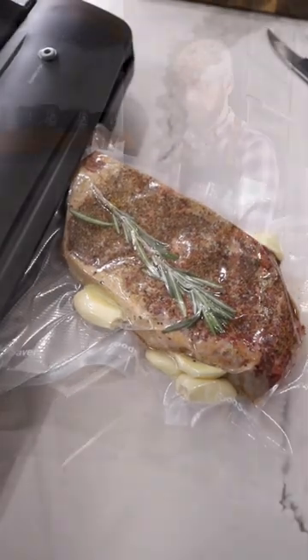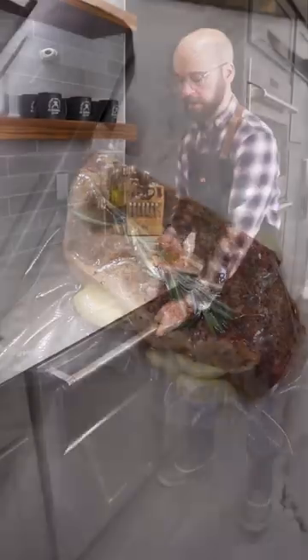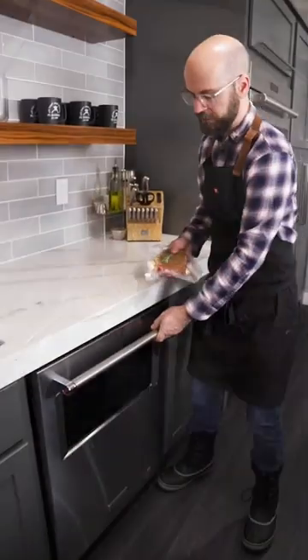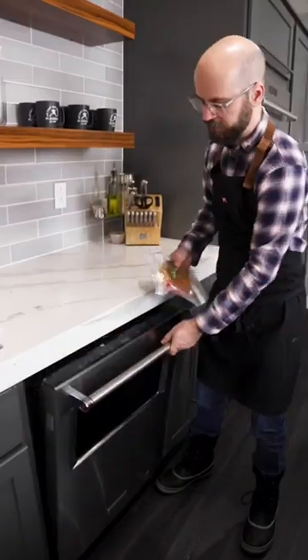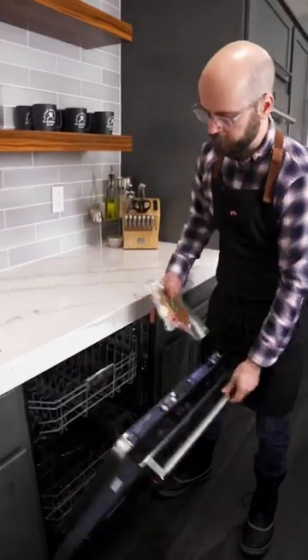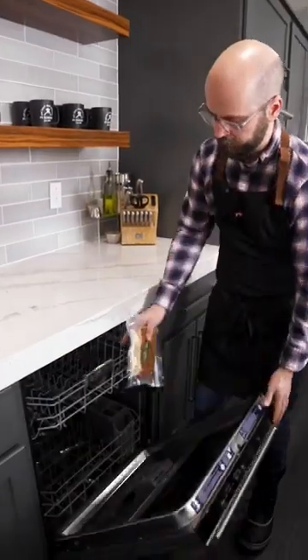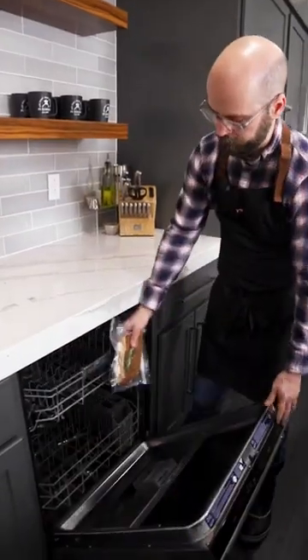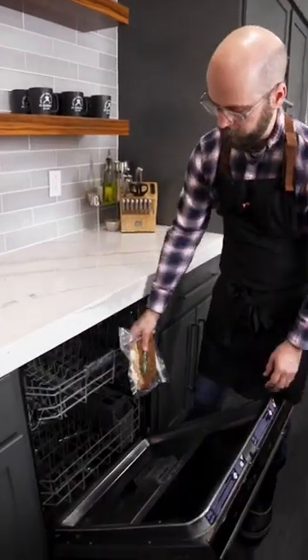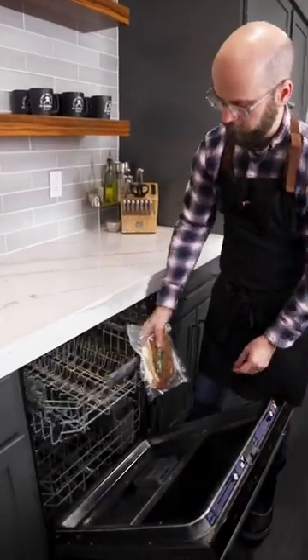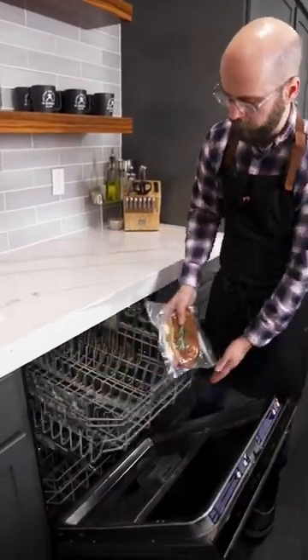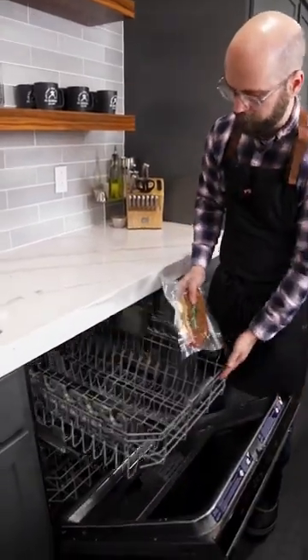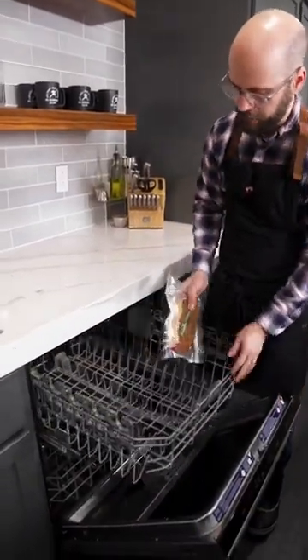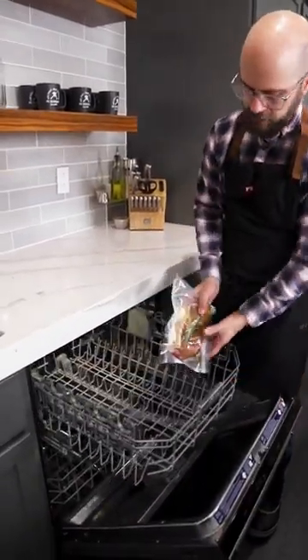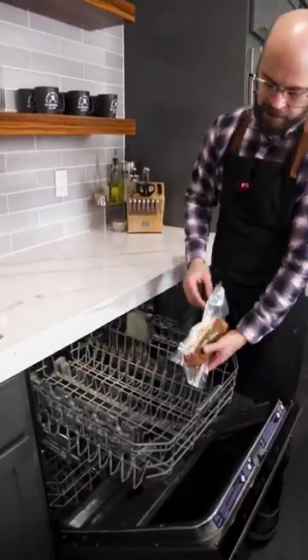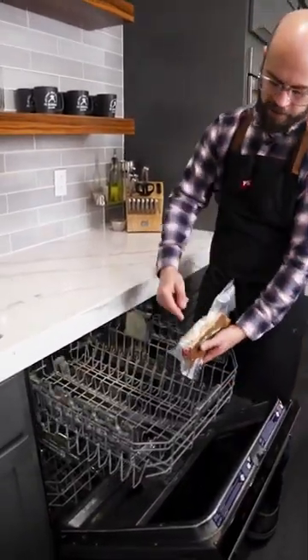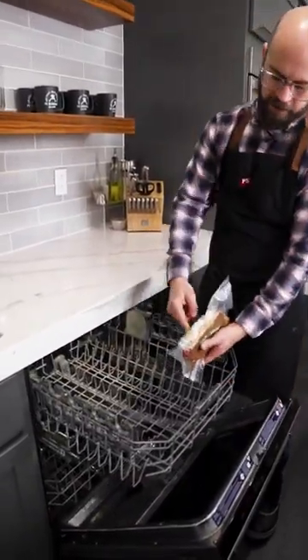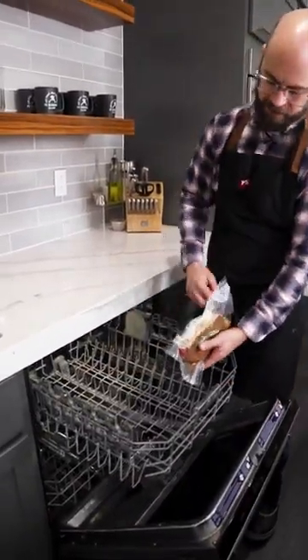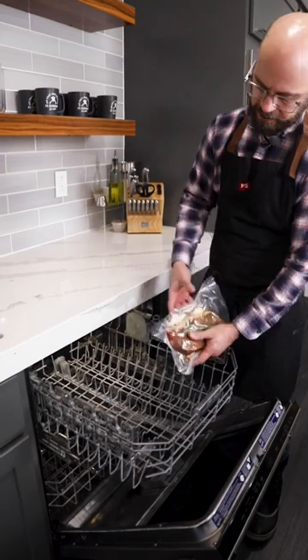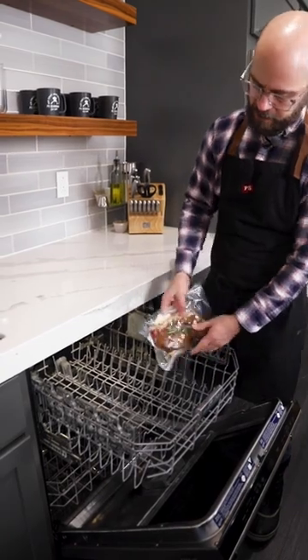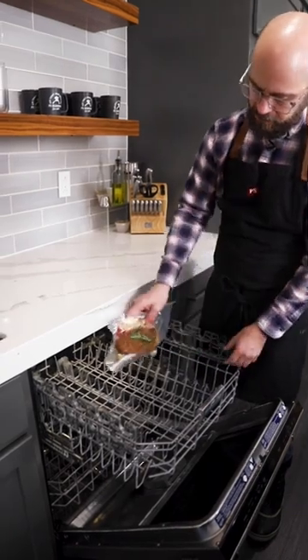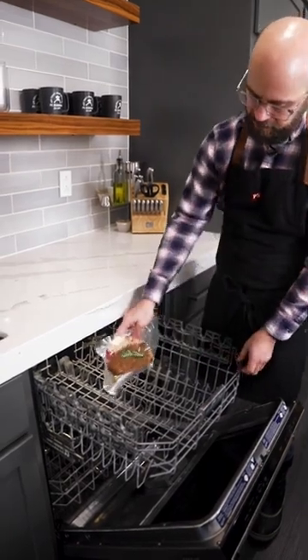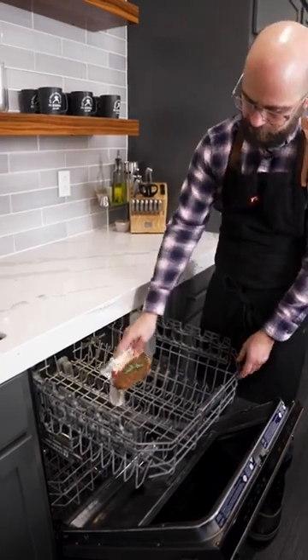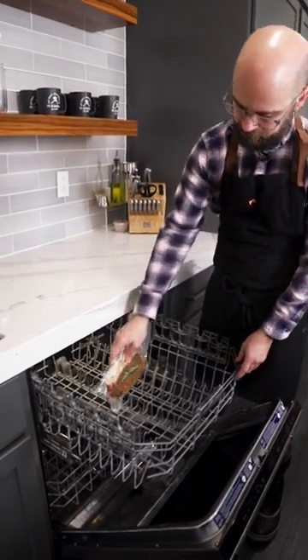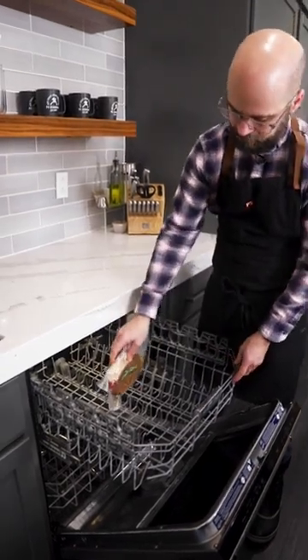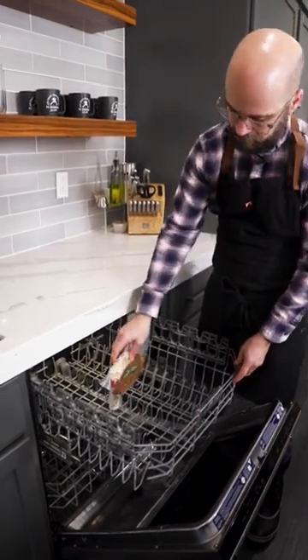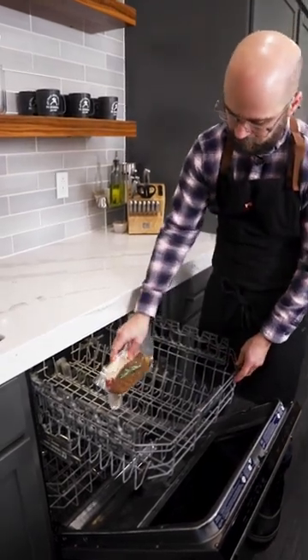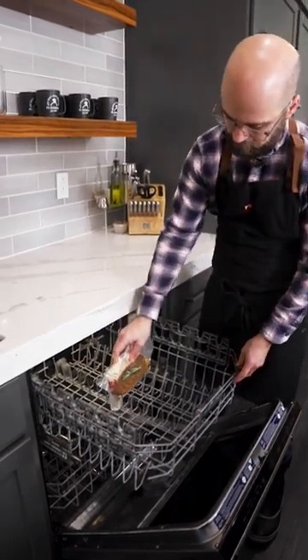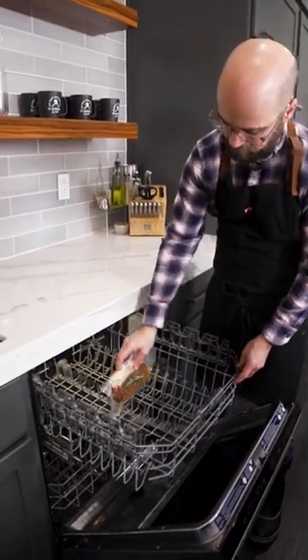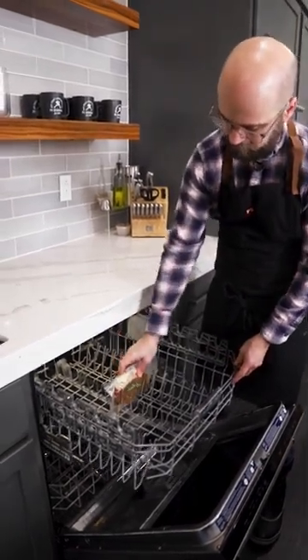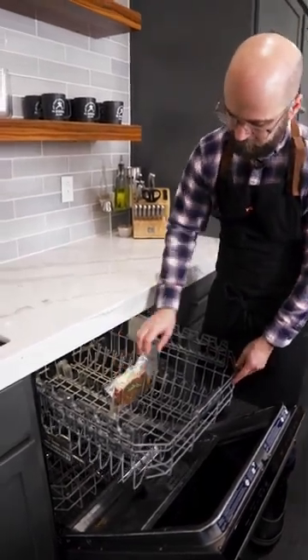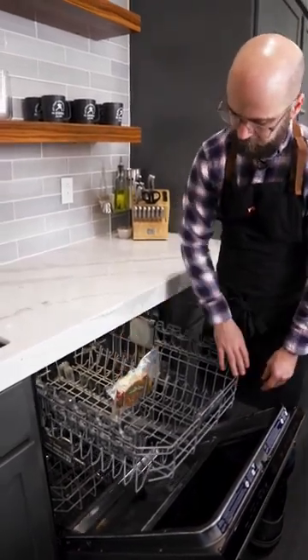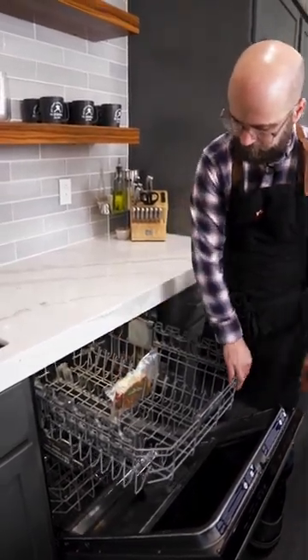And in she goes. We're going to go top rack, fat cap on top, set her in.